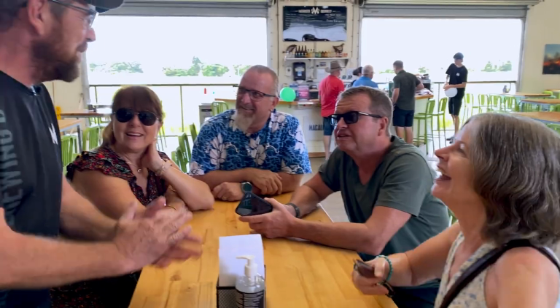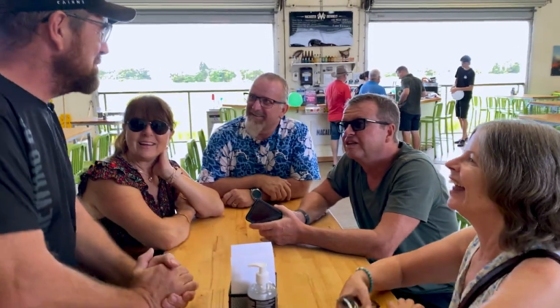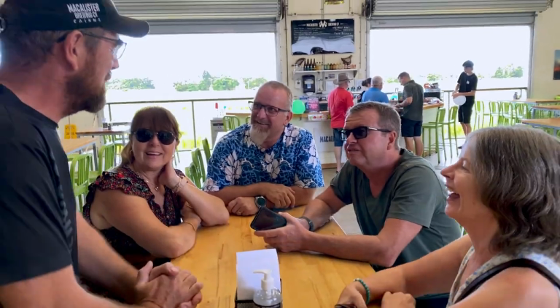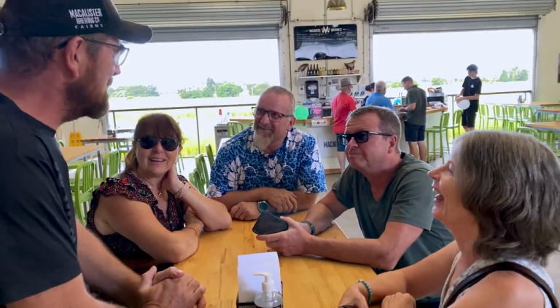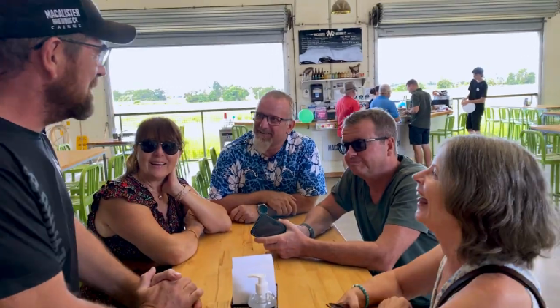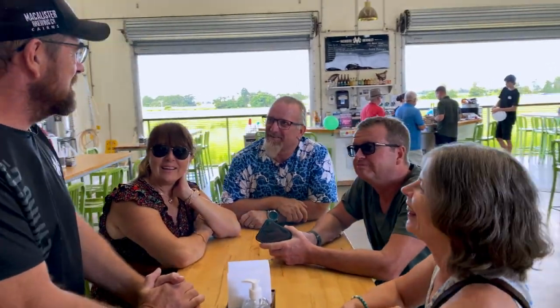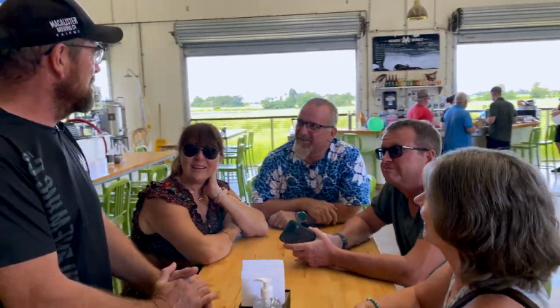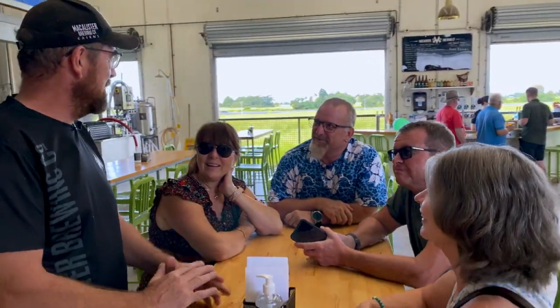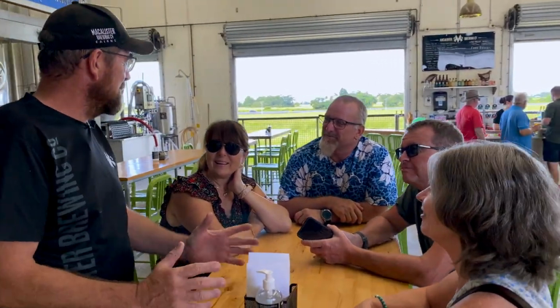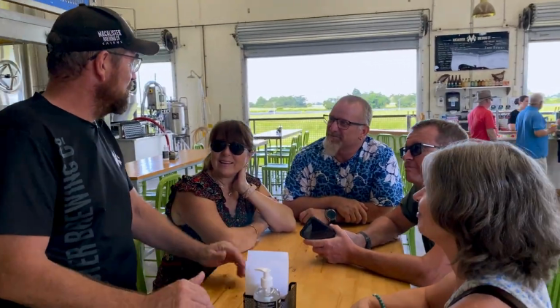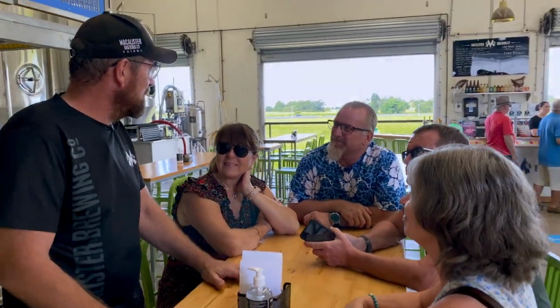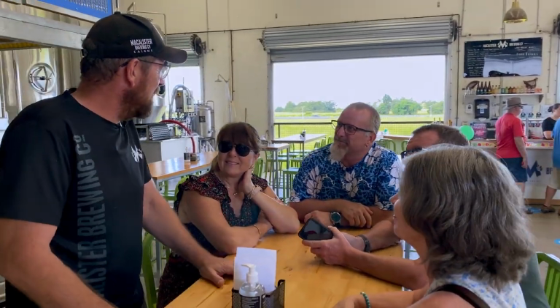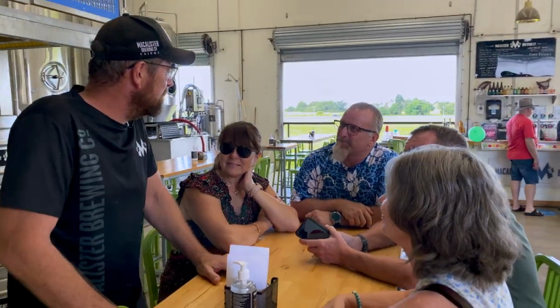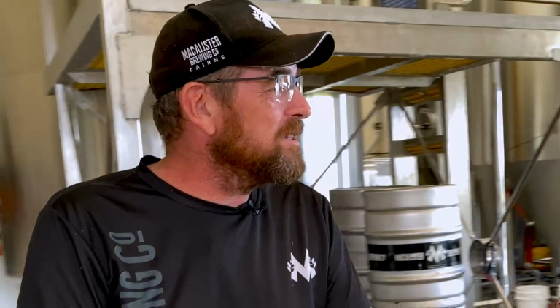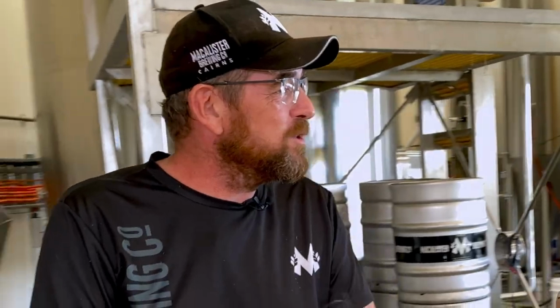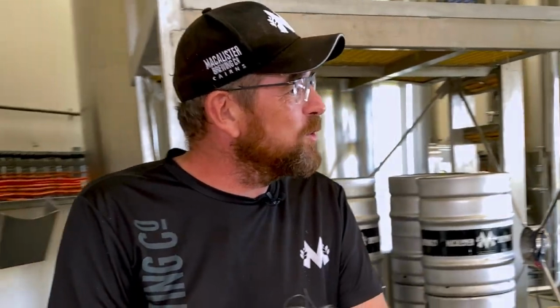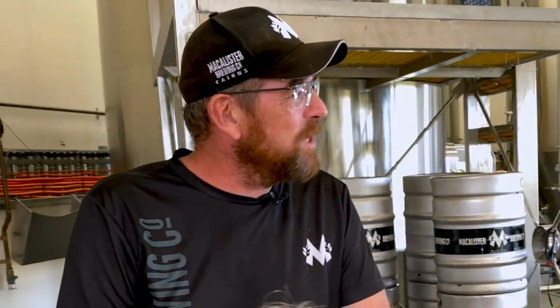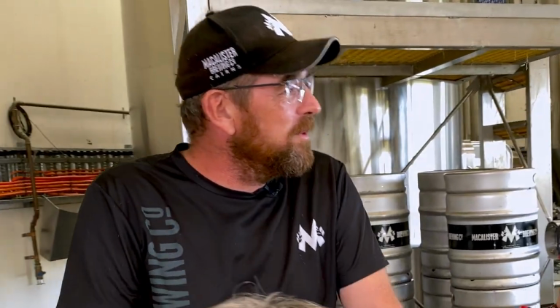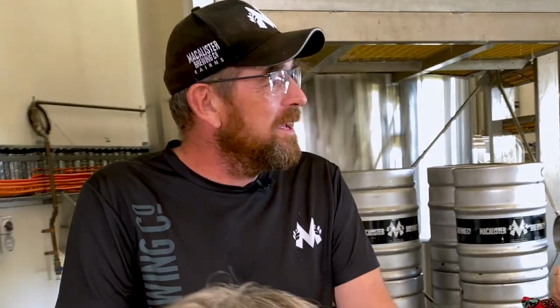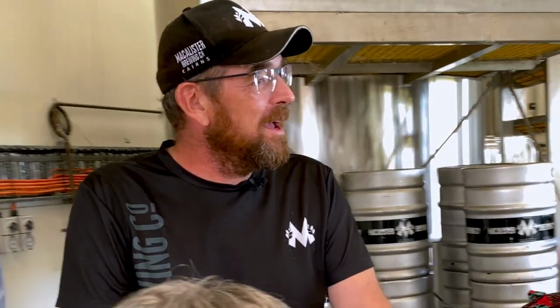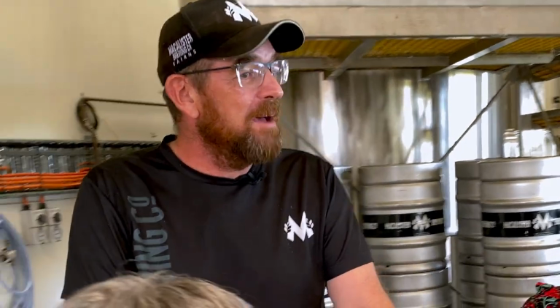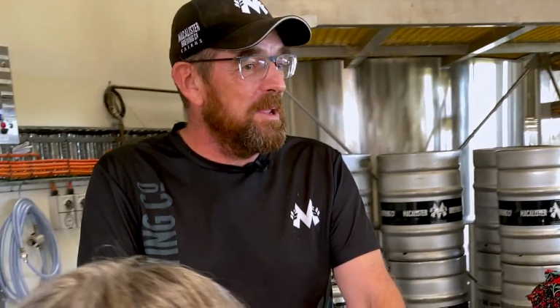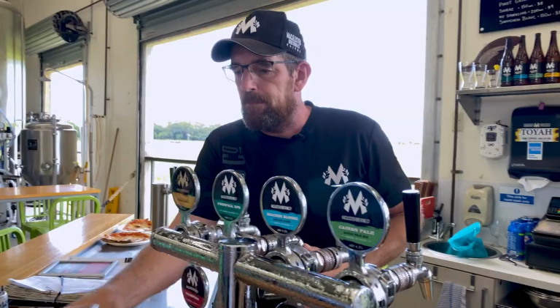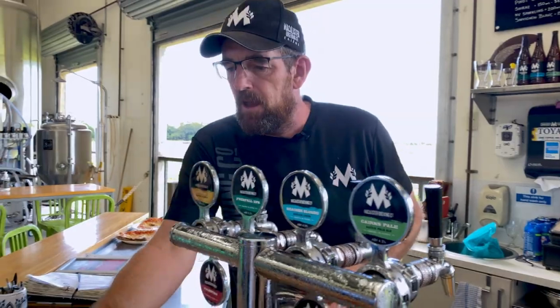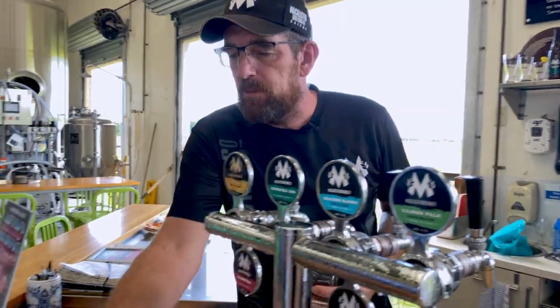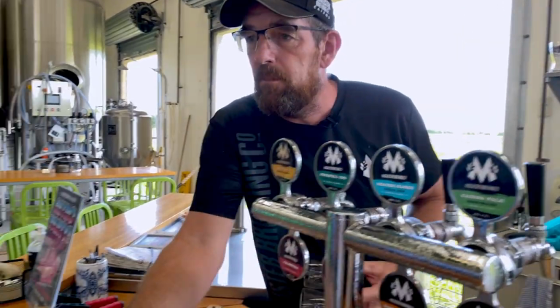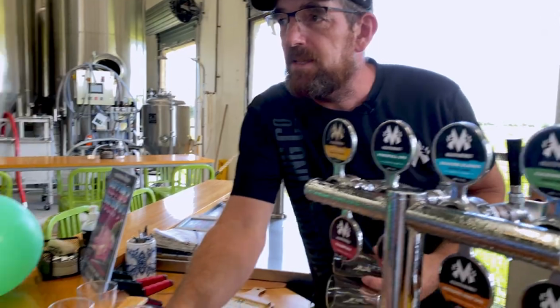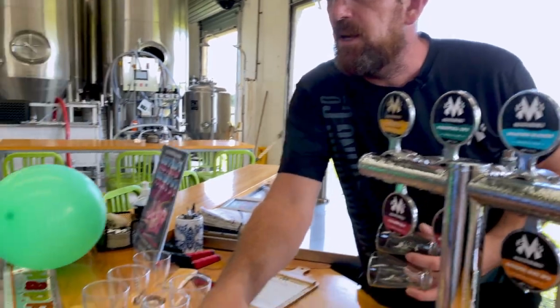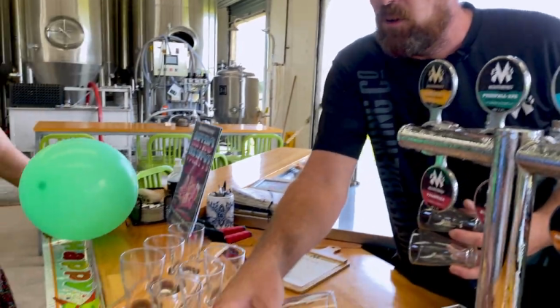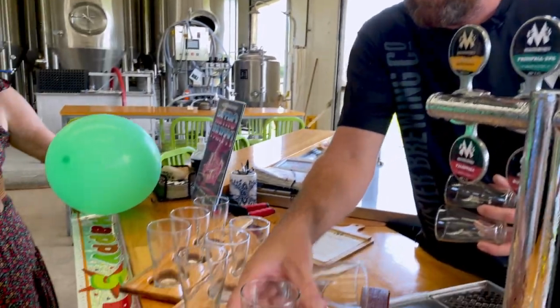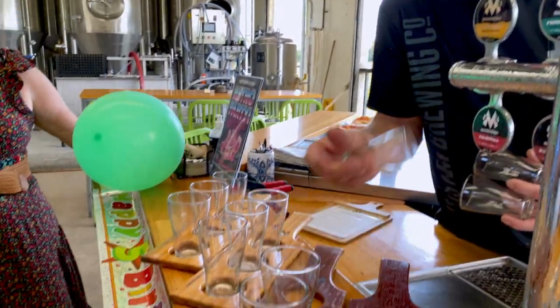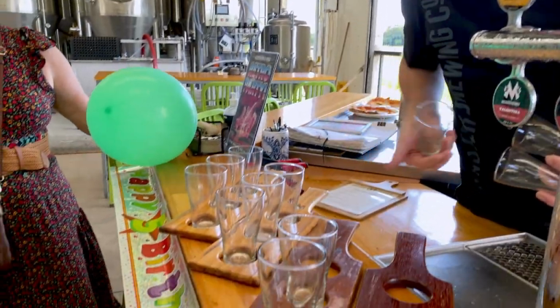Welcome to McAllister's. We're going to give you a tour today, and the tour starts with a beer. I'm guessing you all like beer.